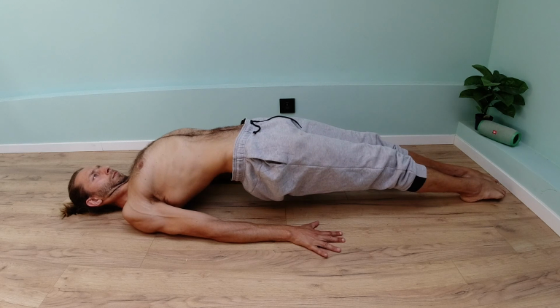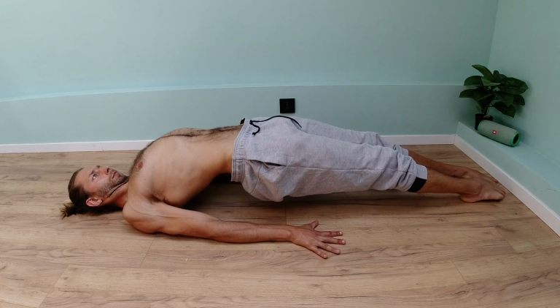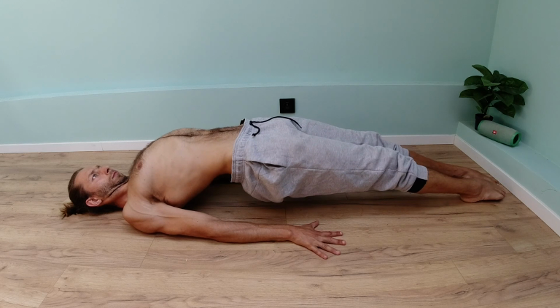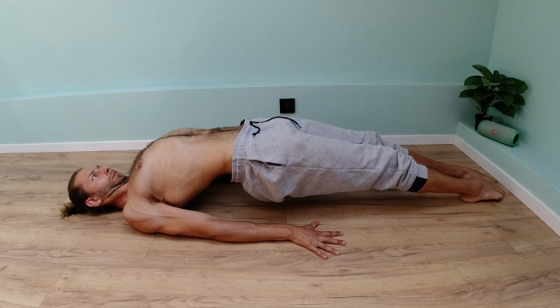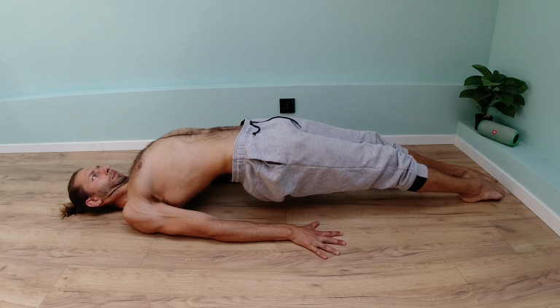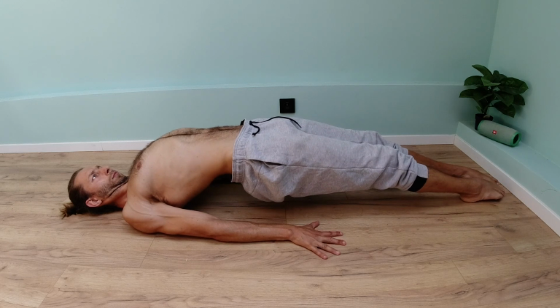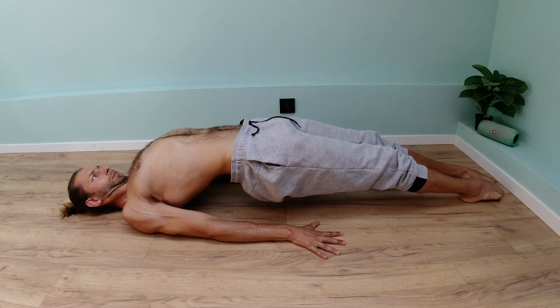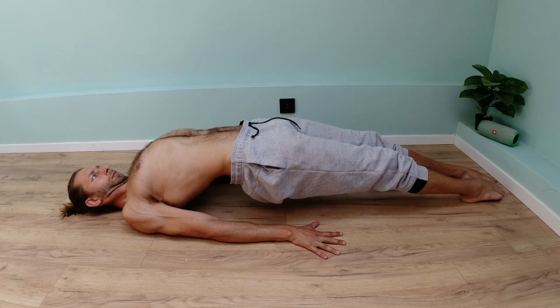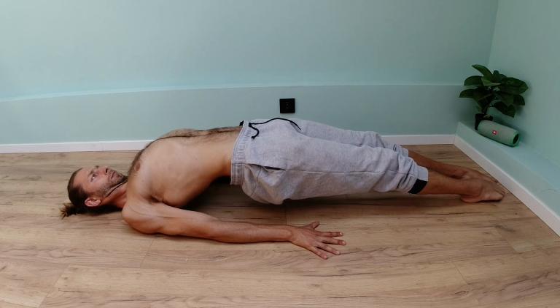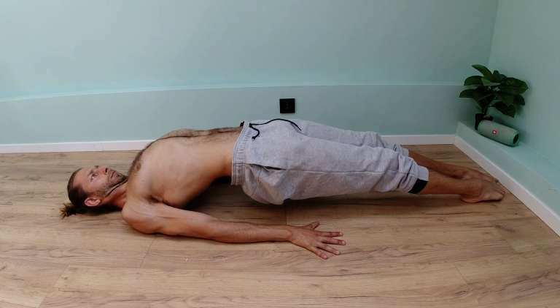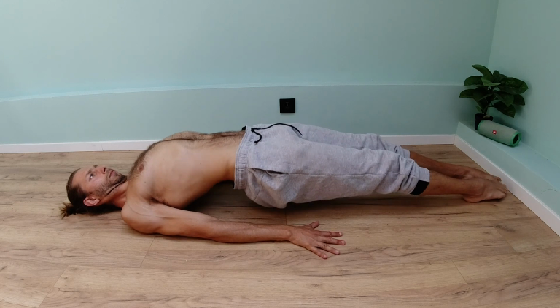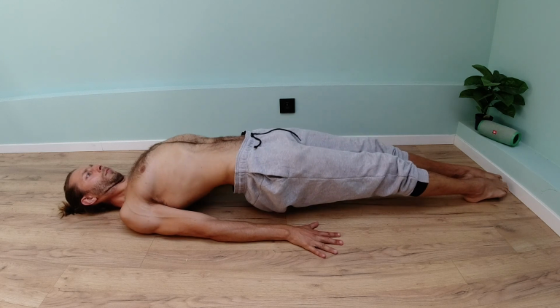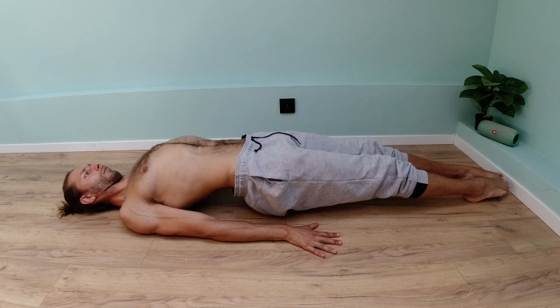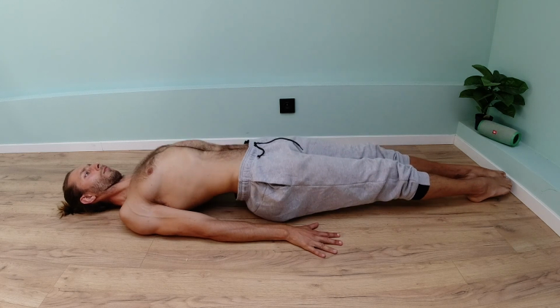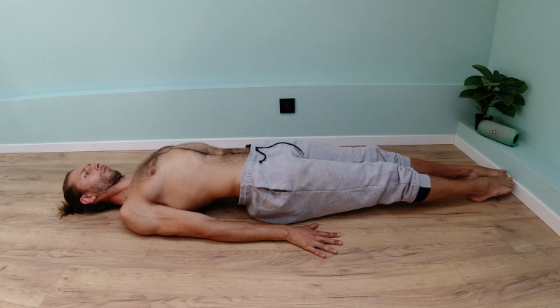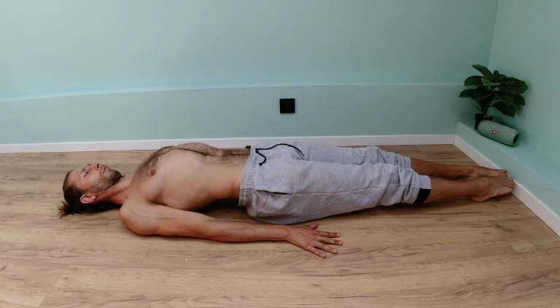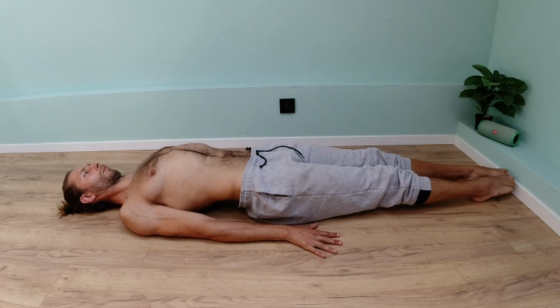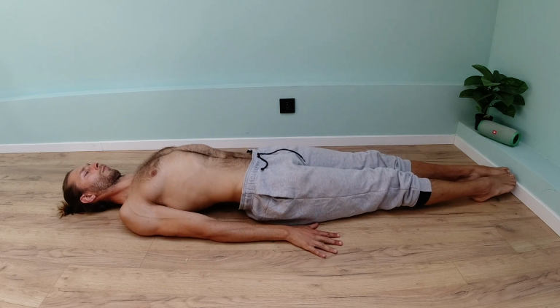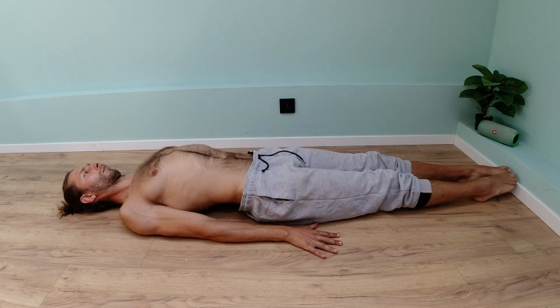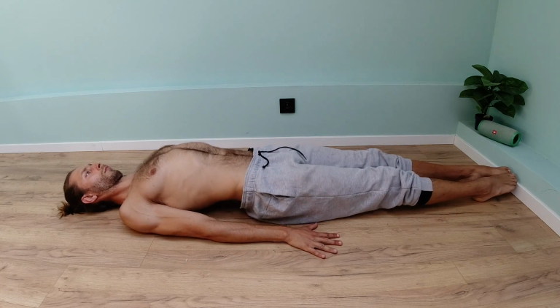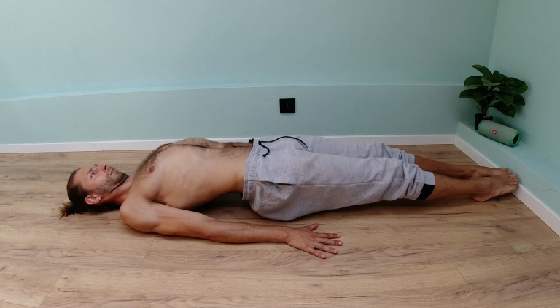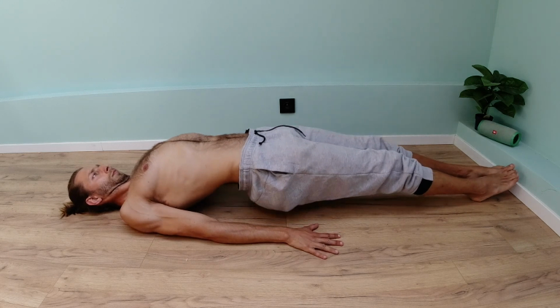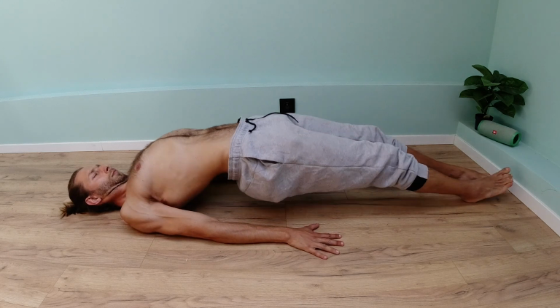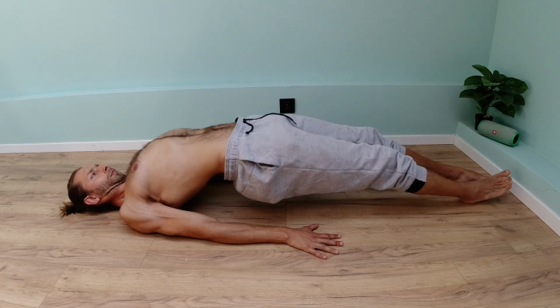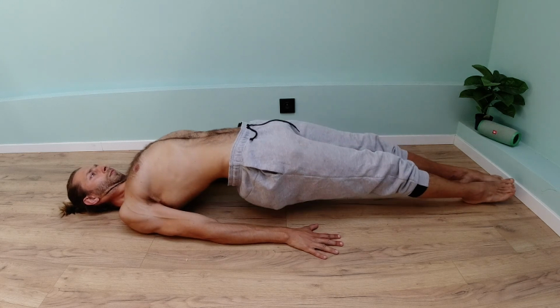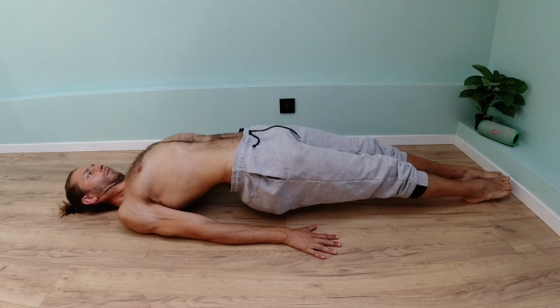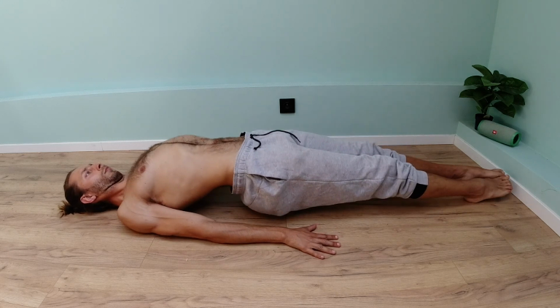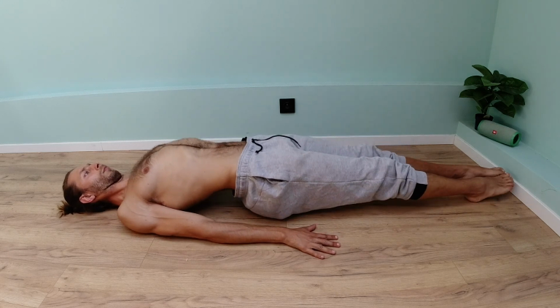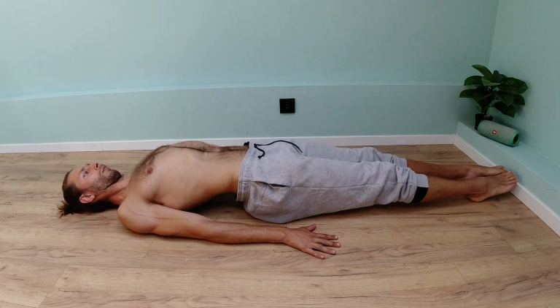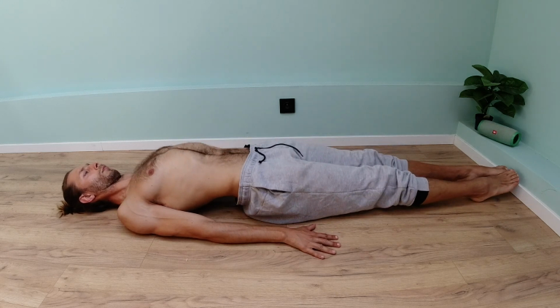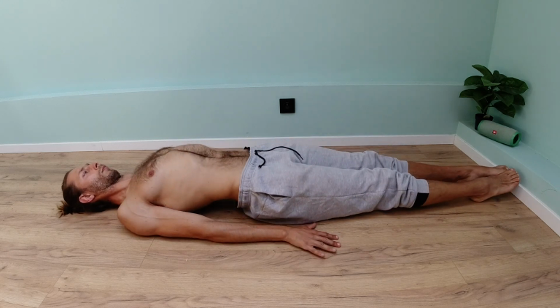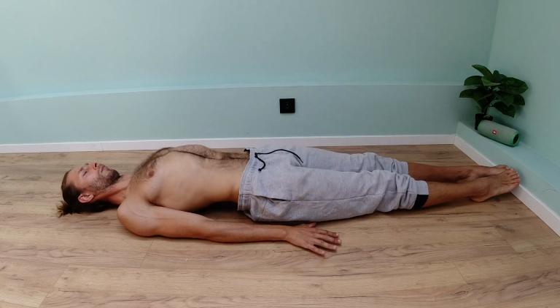If you like this content, give a thumbs up and subscribe to my channel. I wish you a nice day — ciao!